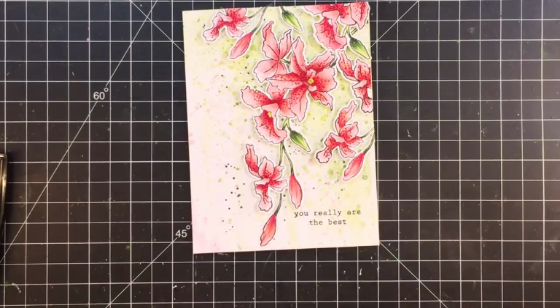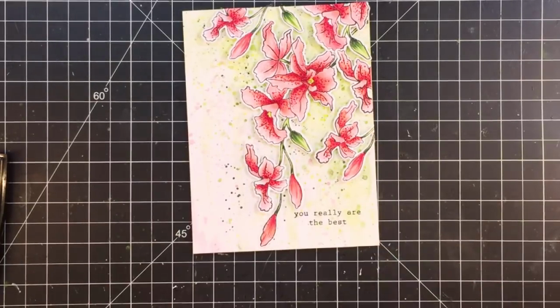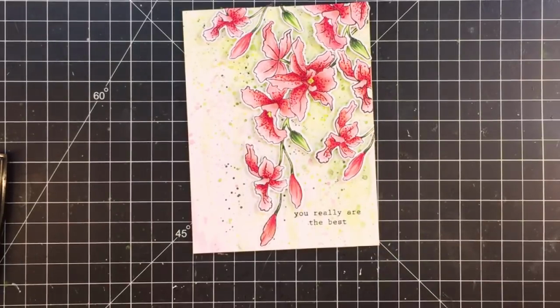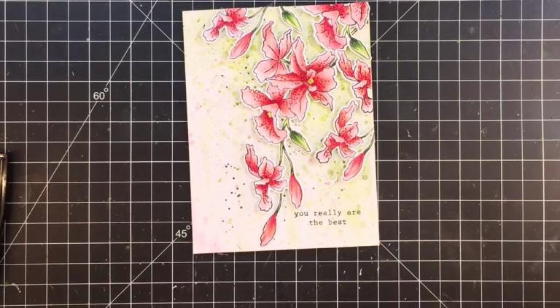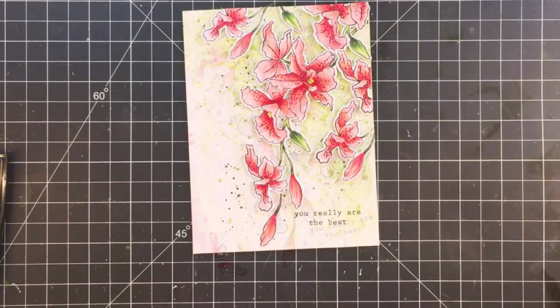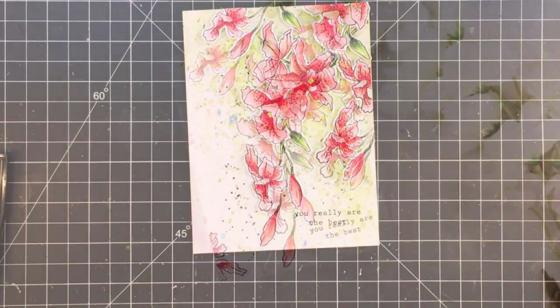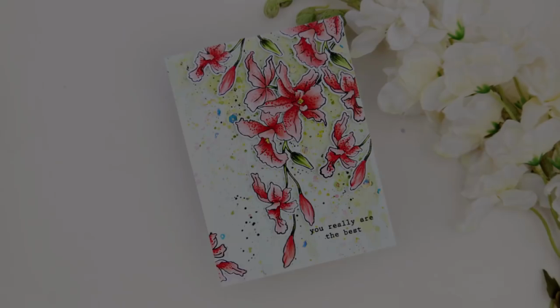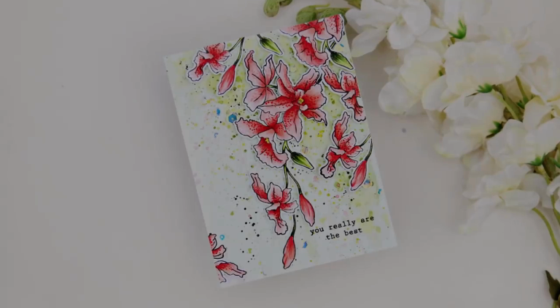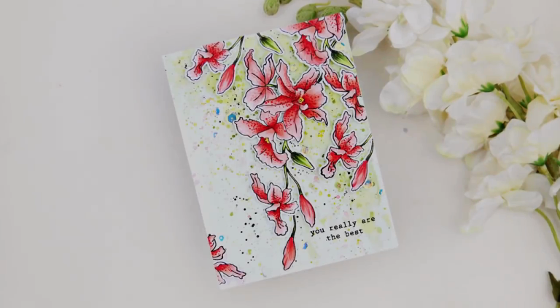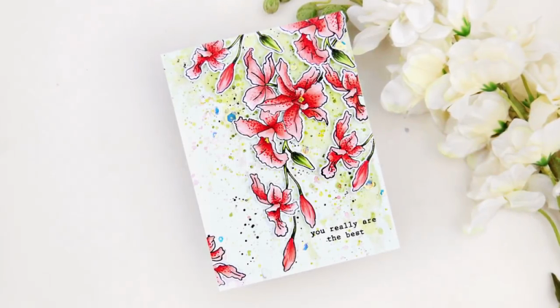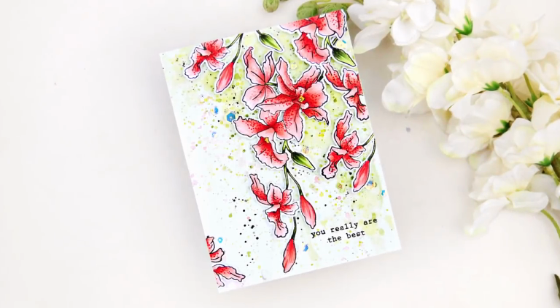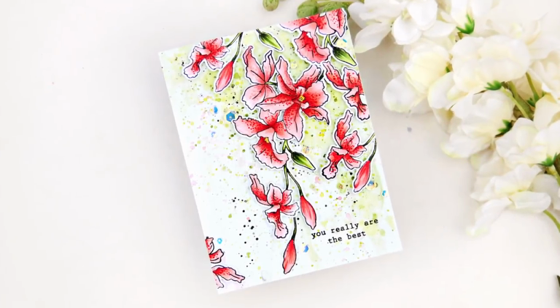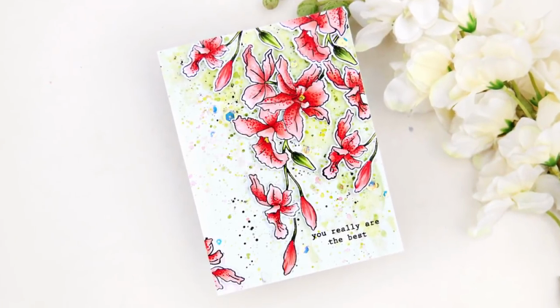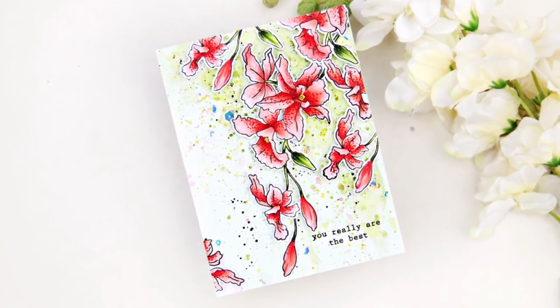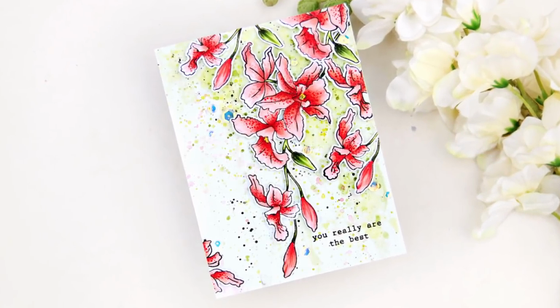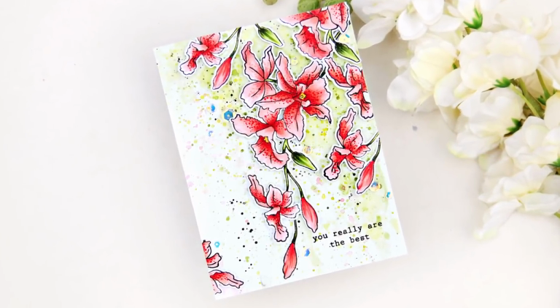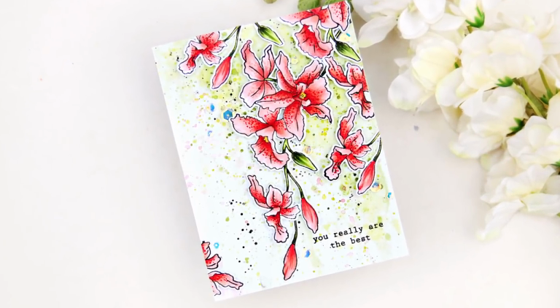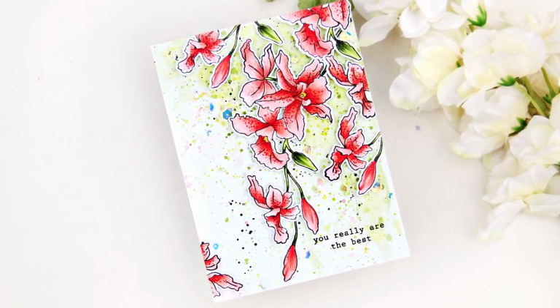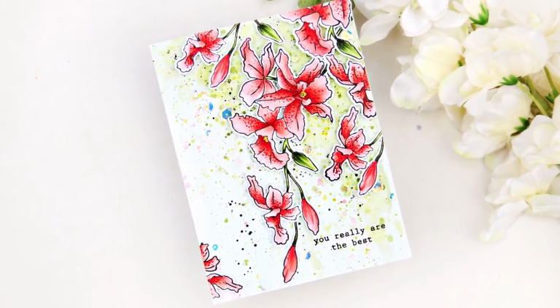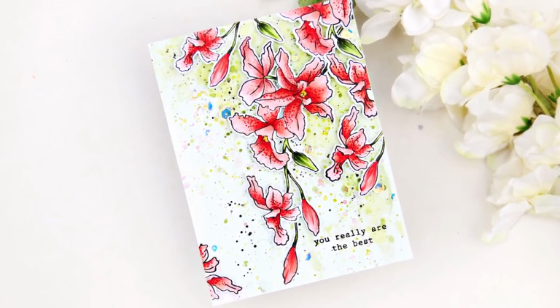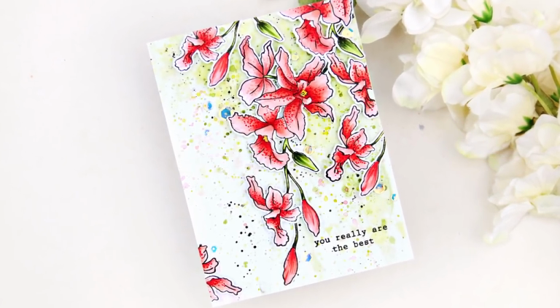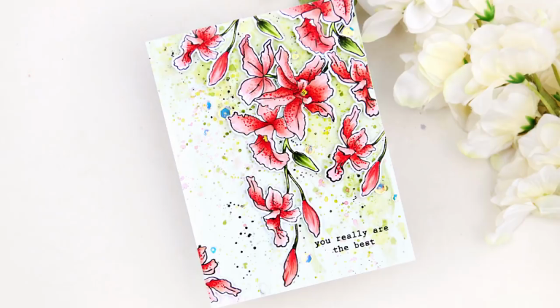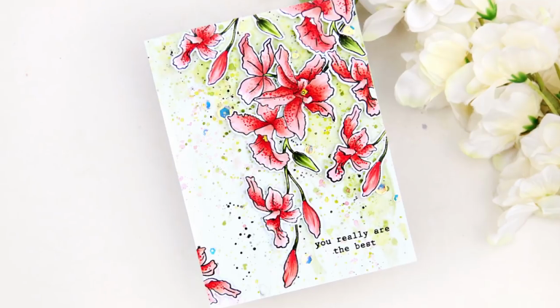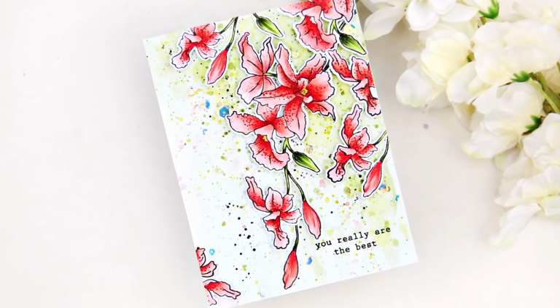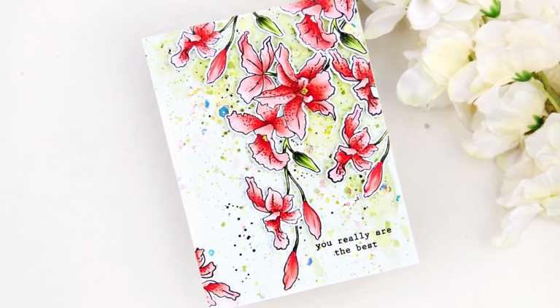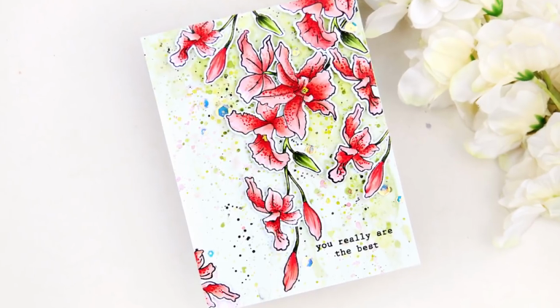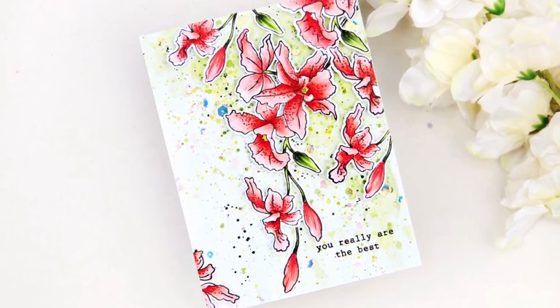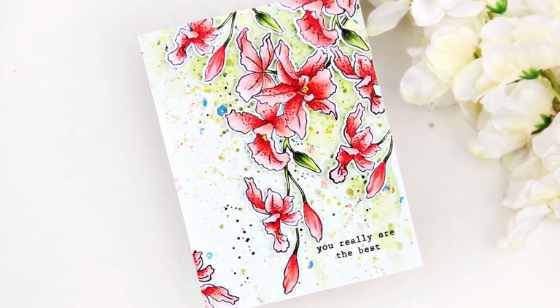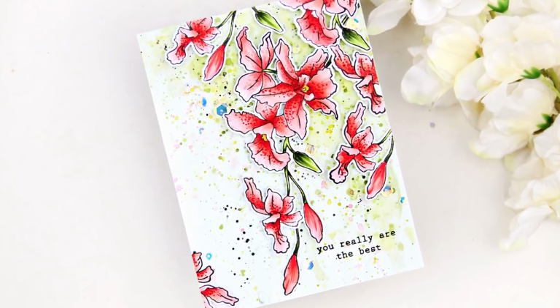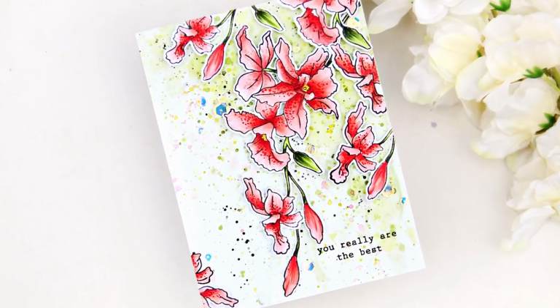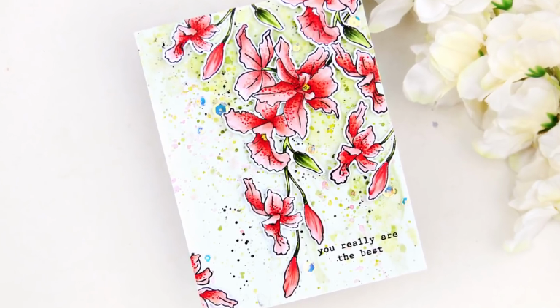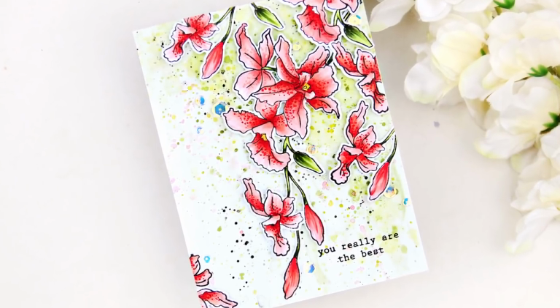I hope you liked my card. Enjoy the process. Thank you so much for watching. Have a great day. Bye.